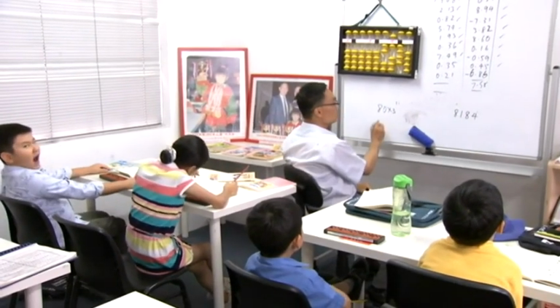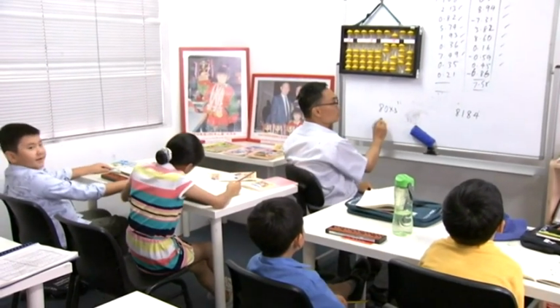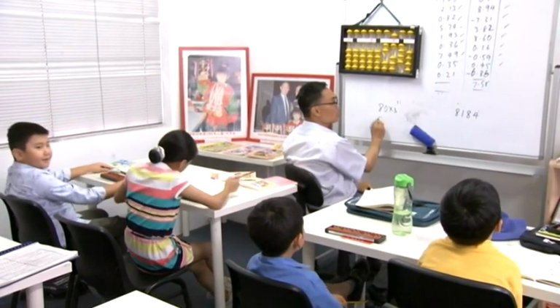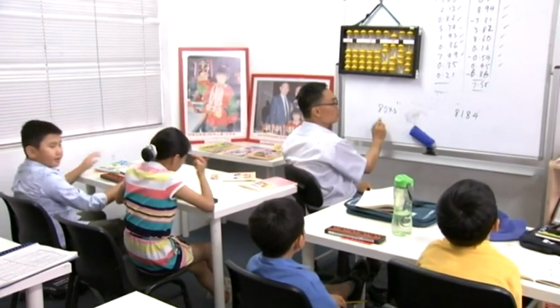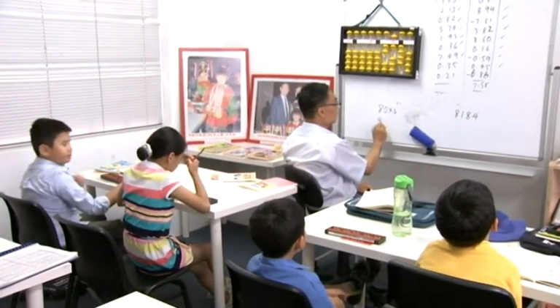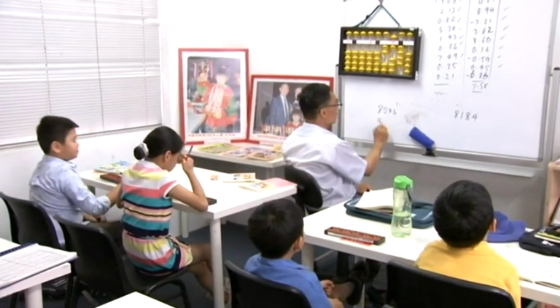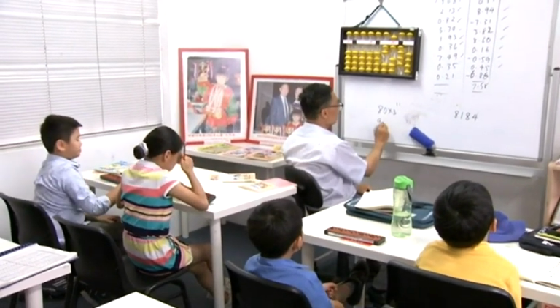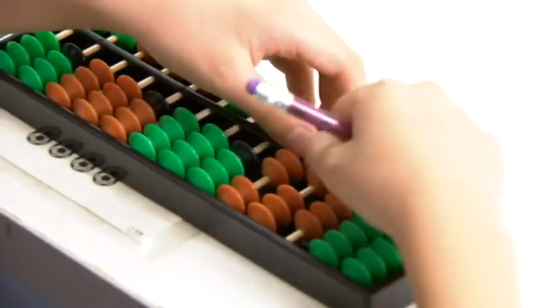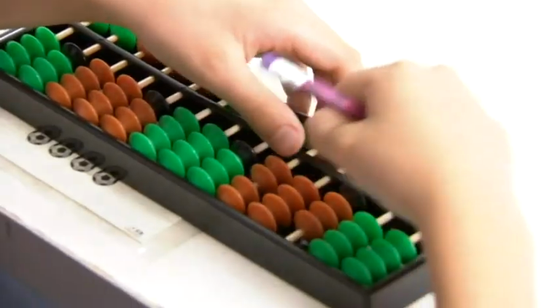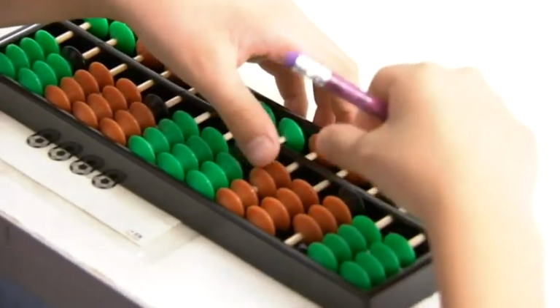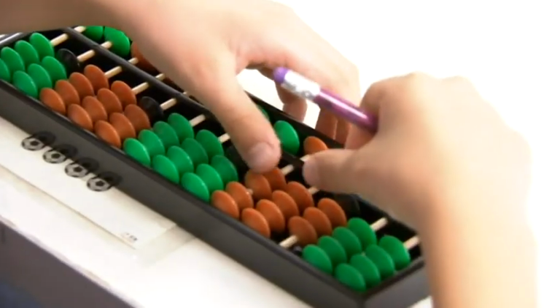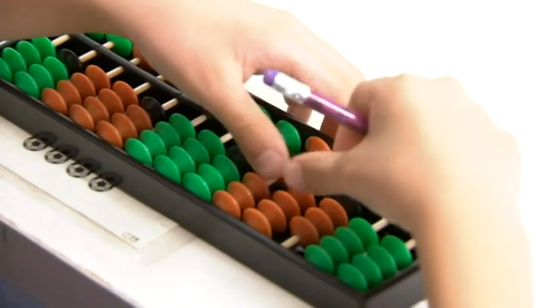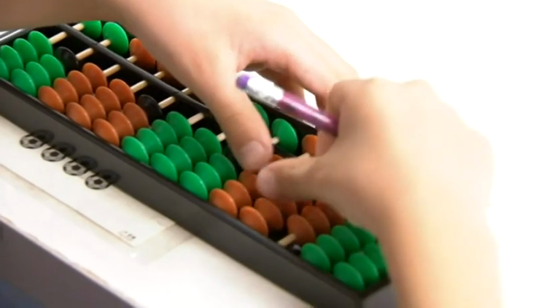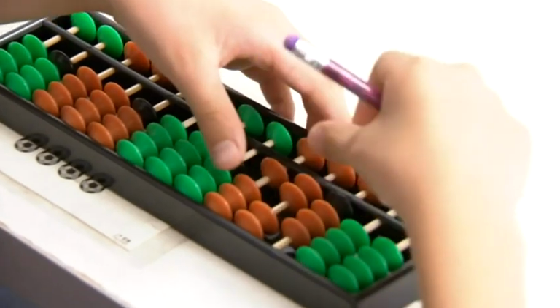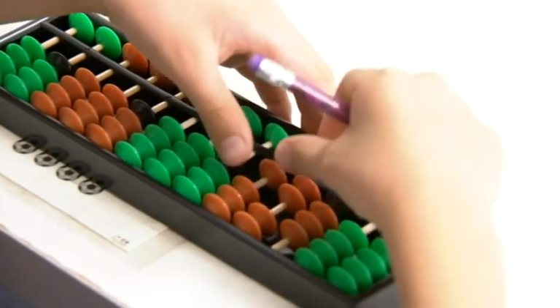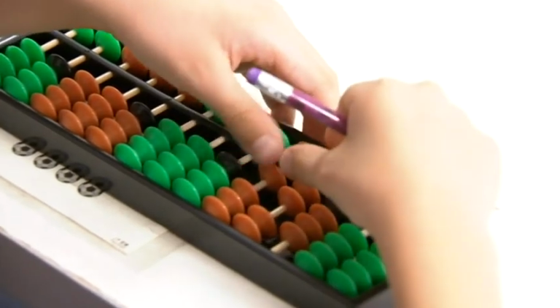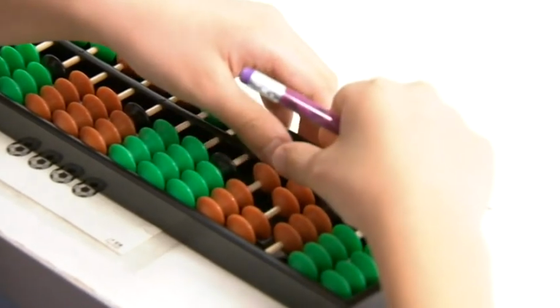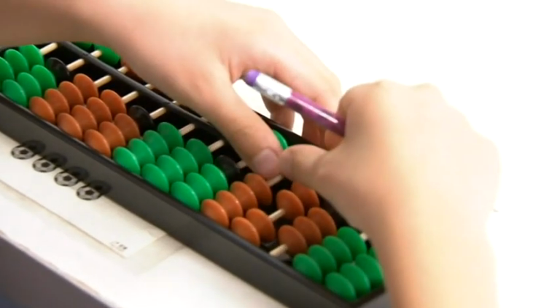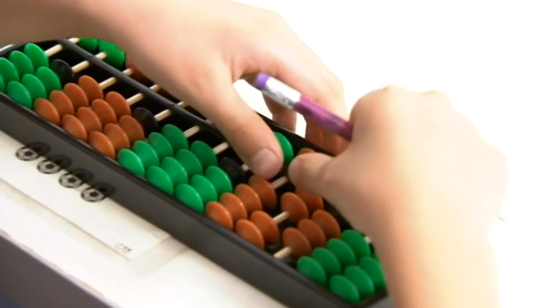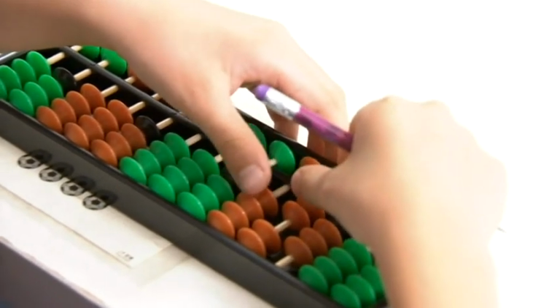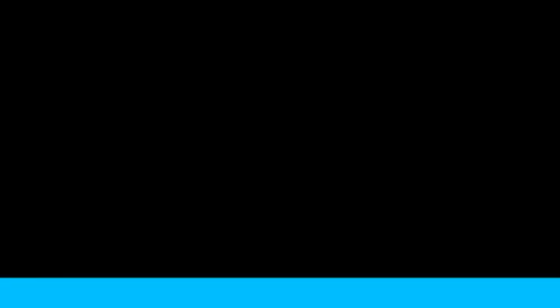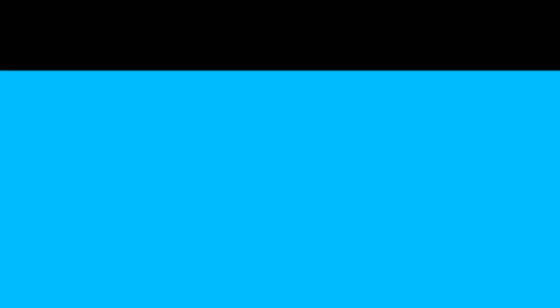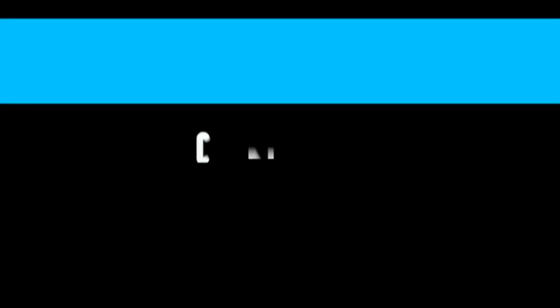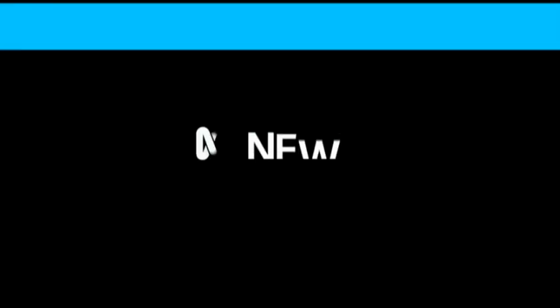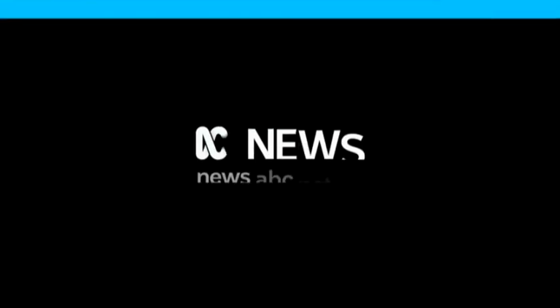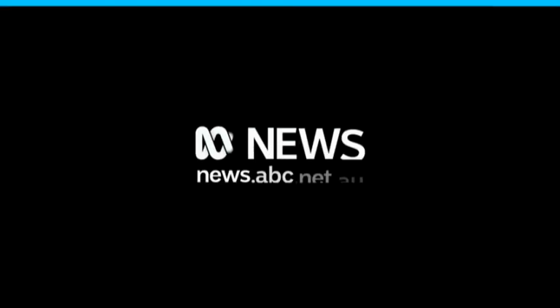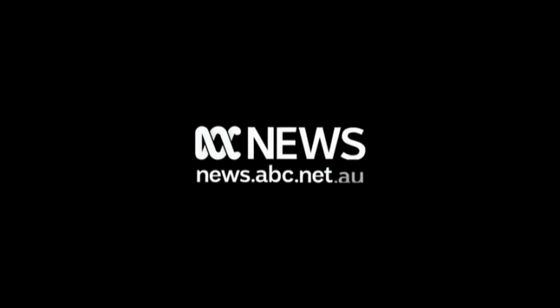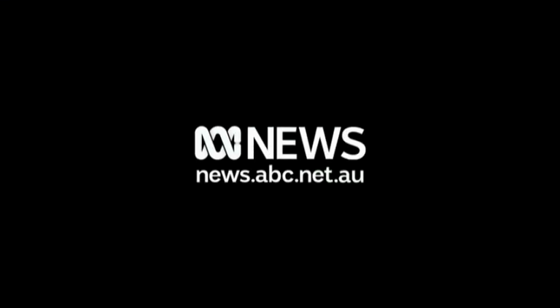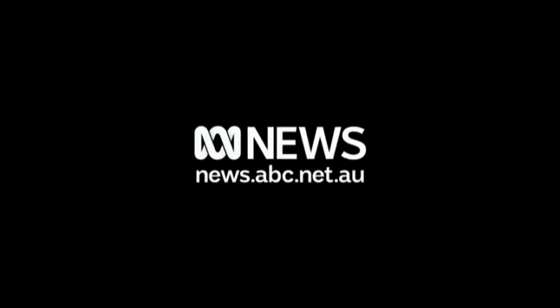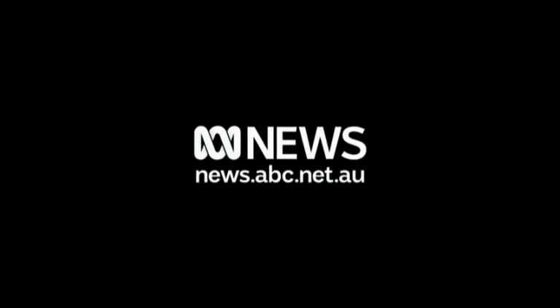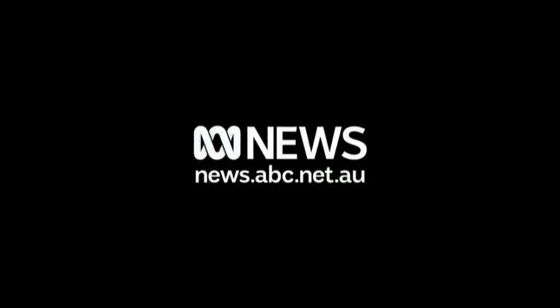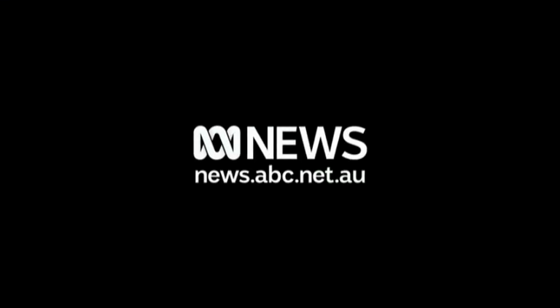For these students, they're counting on the abacus for success.